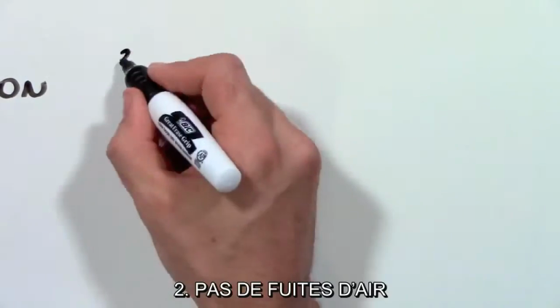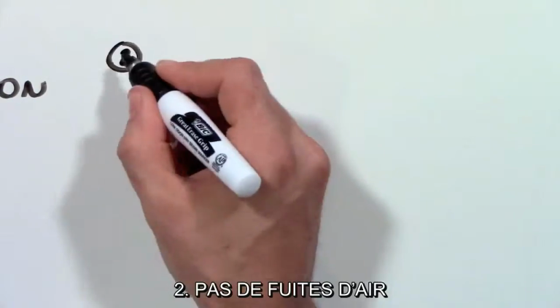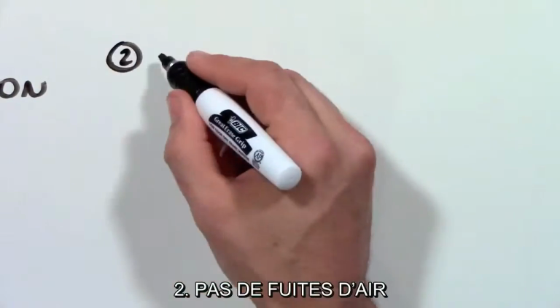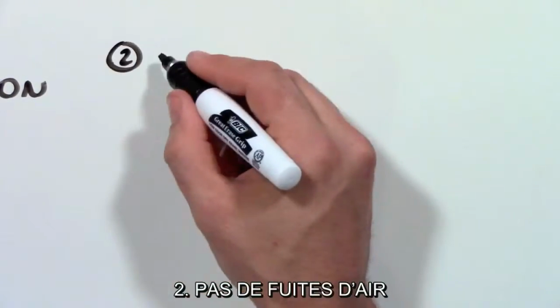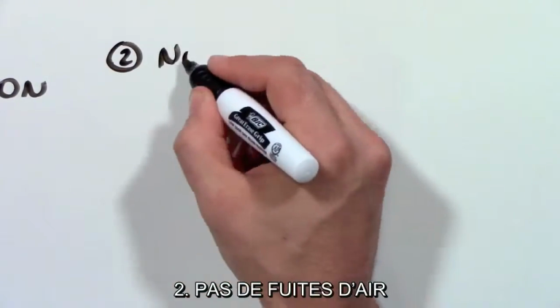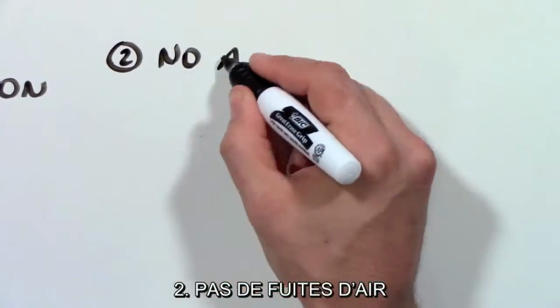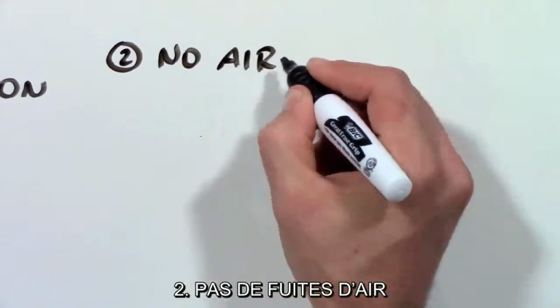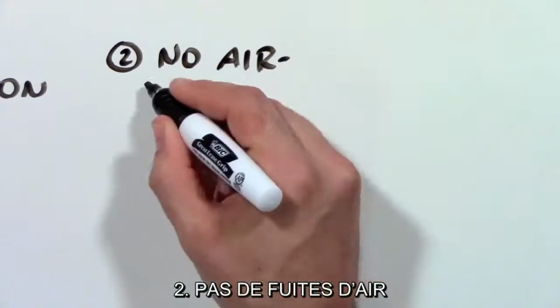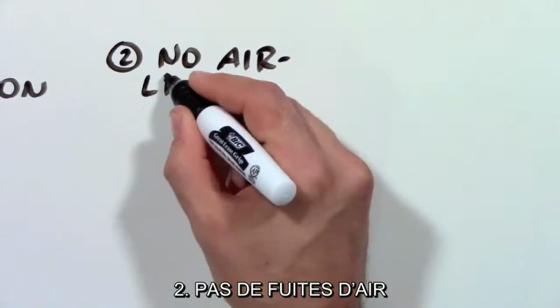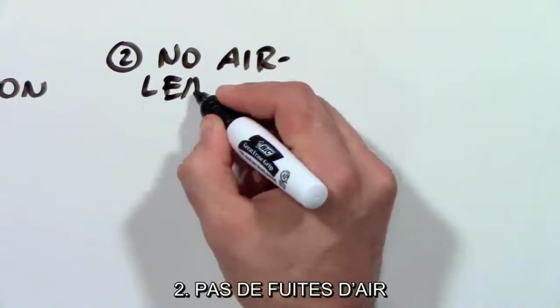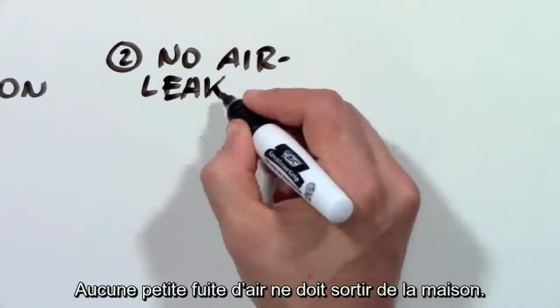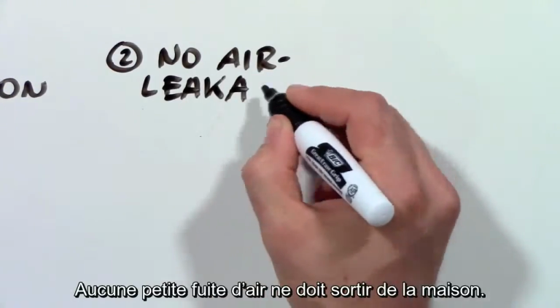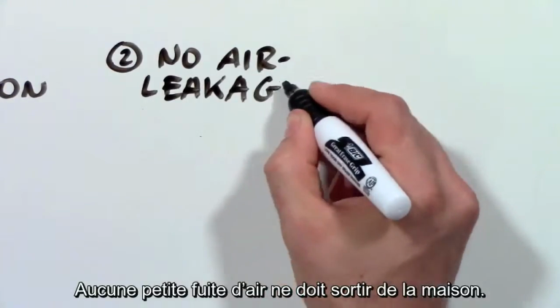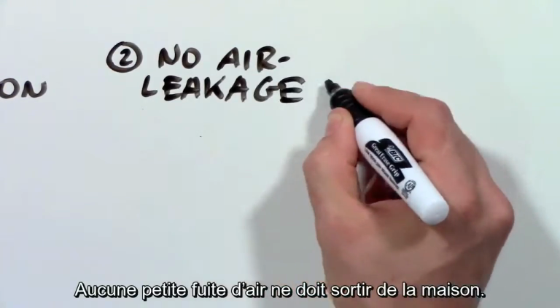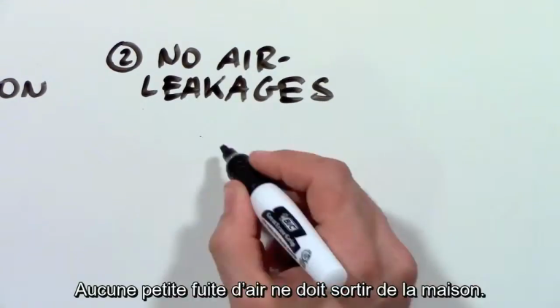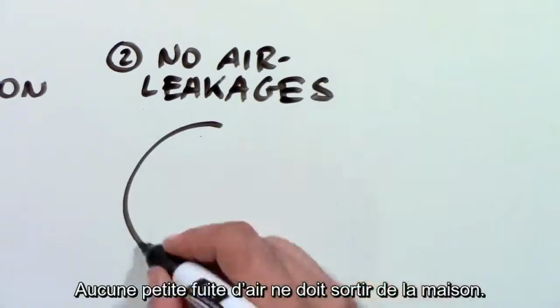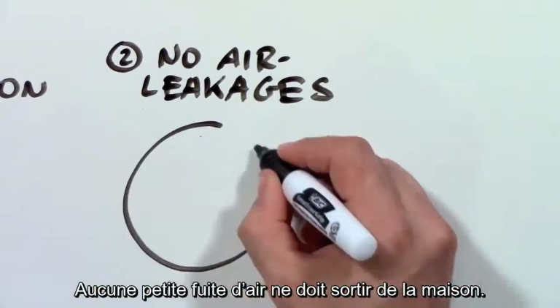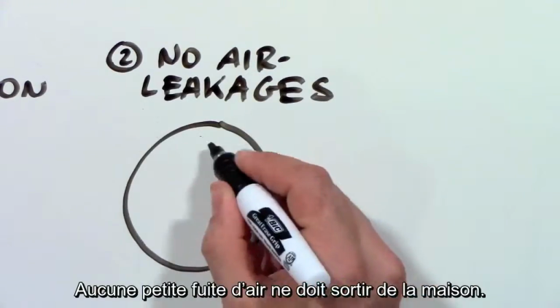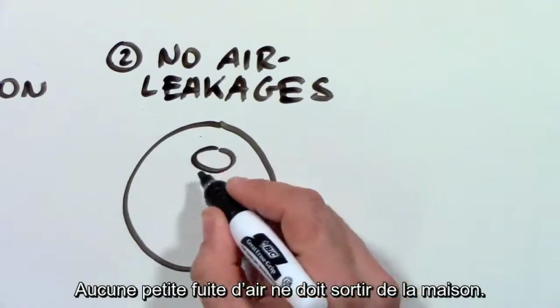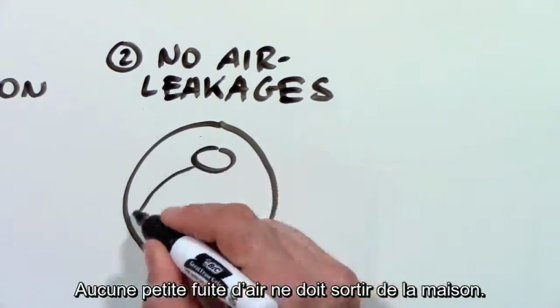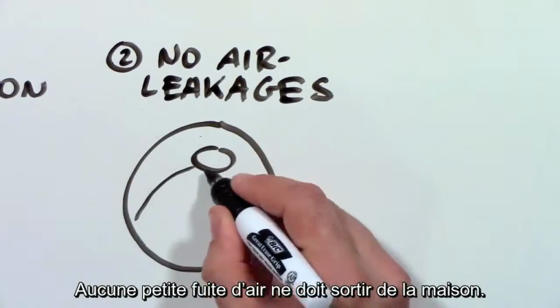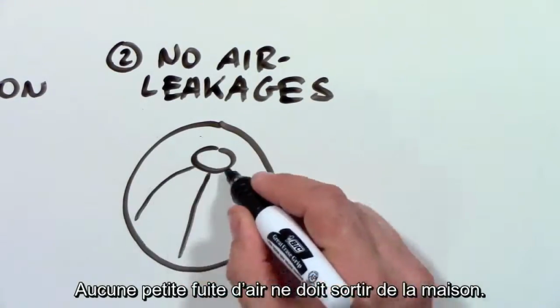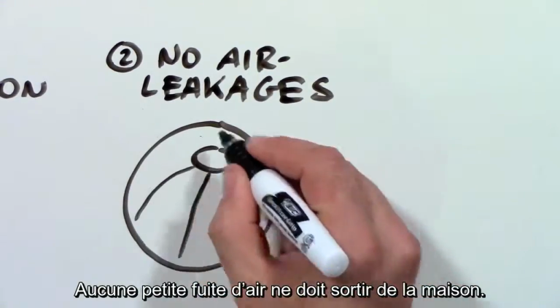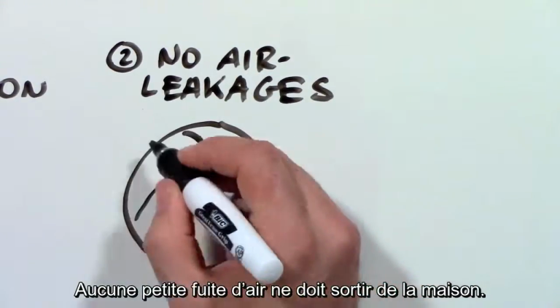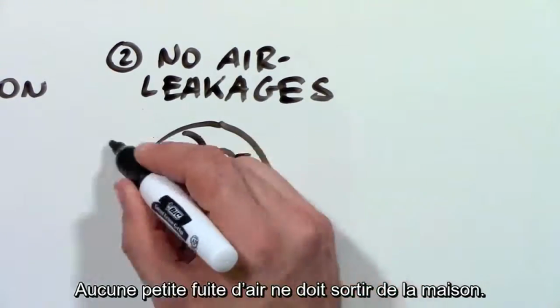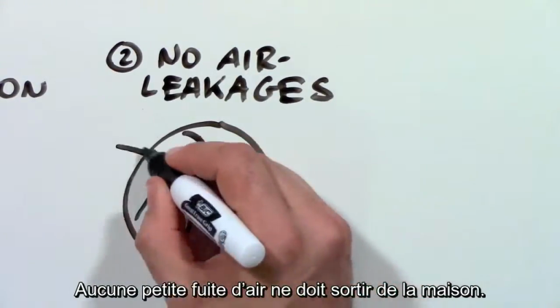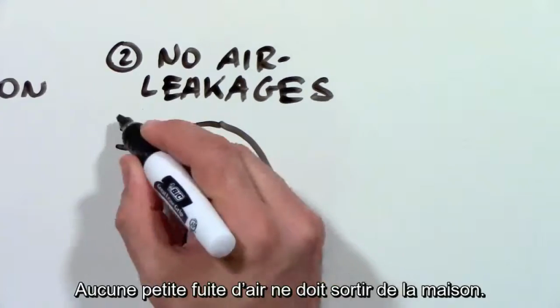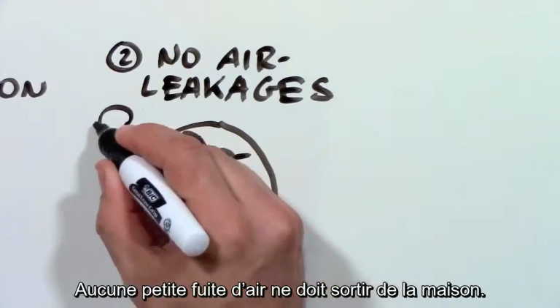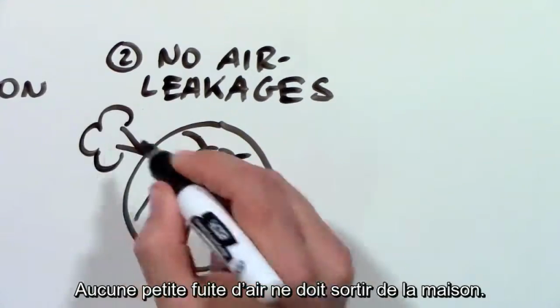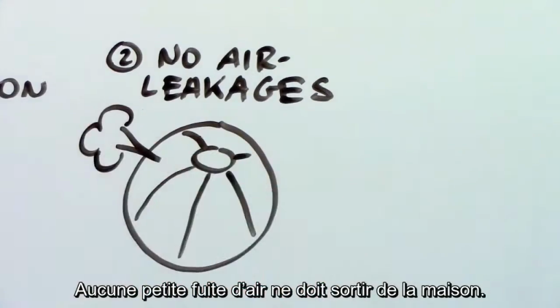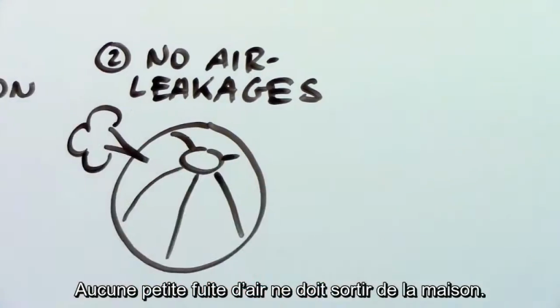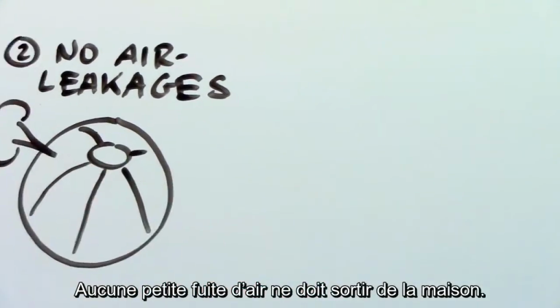Second: no air leakages. There should be no holes, small or large, to let hot air out of the house.